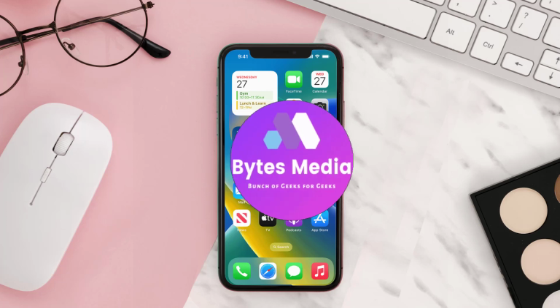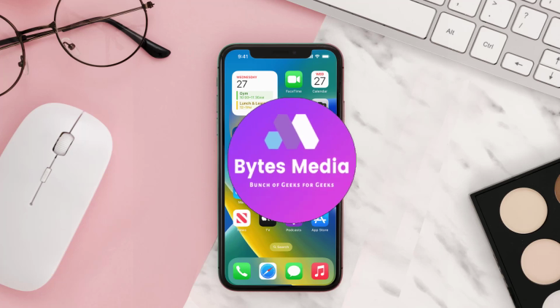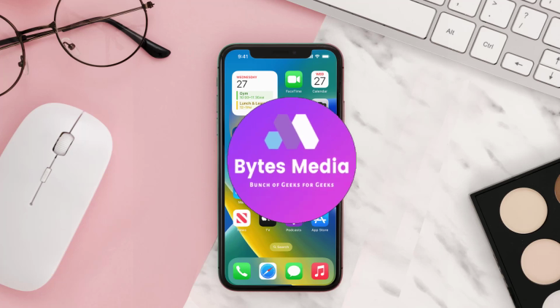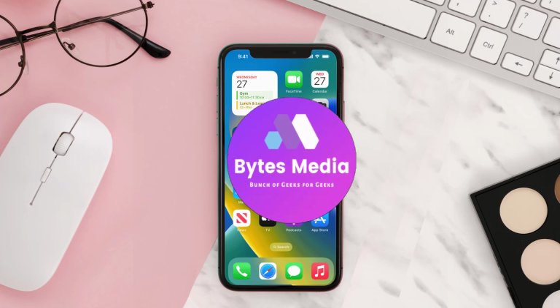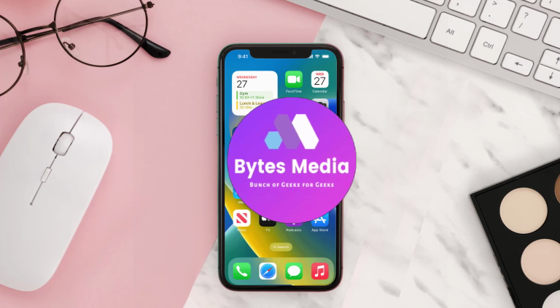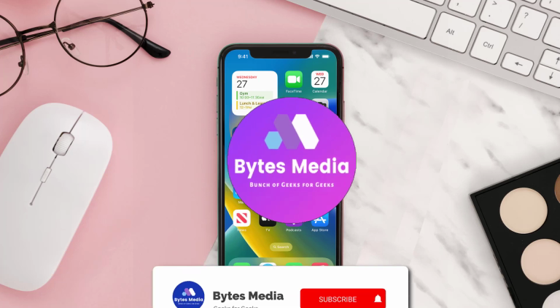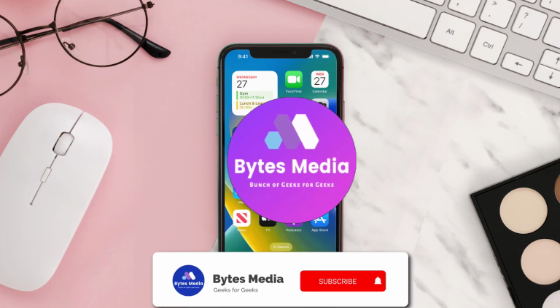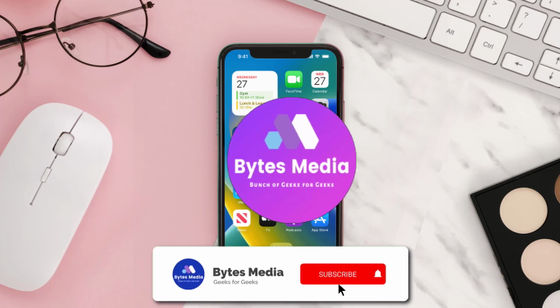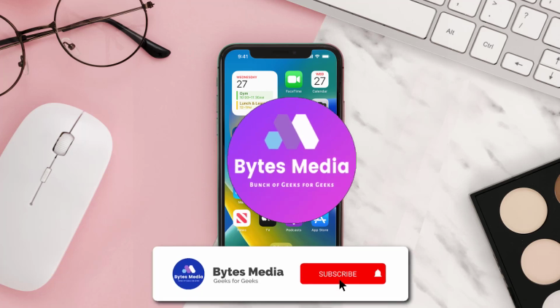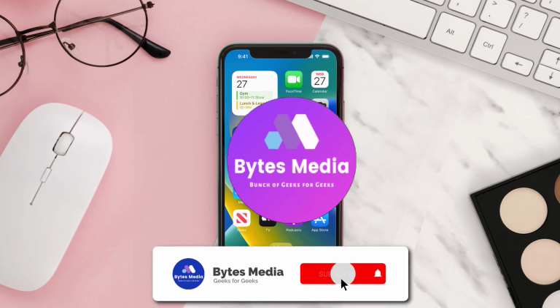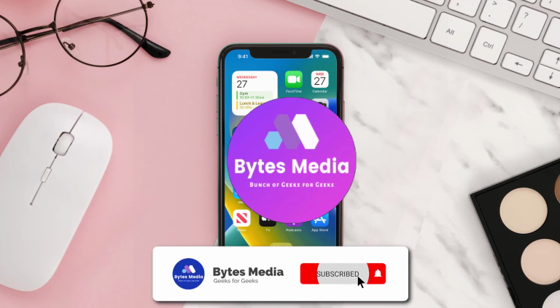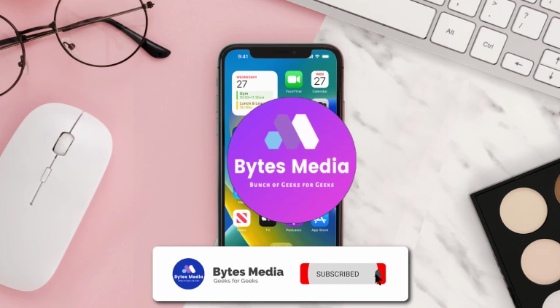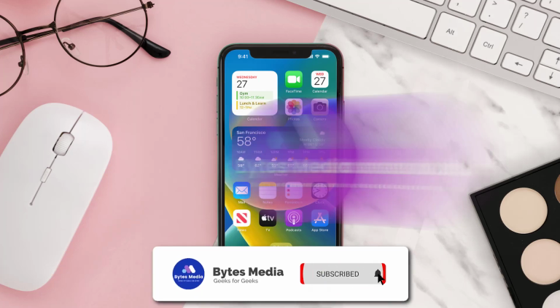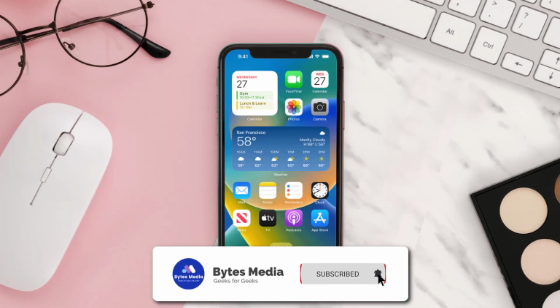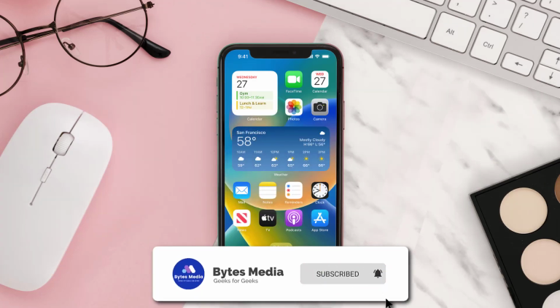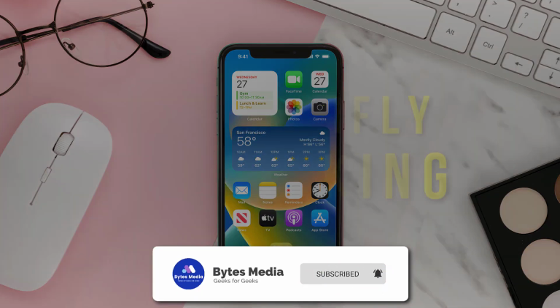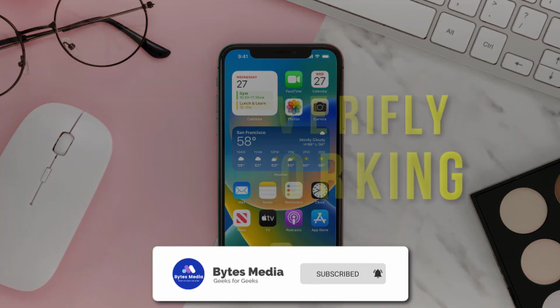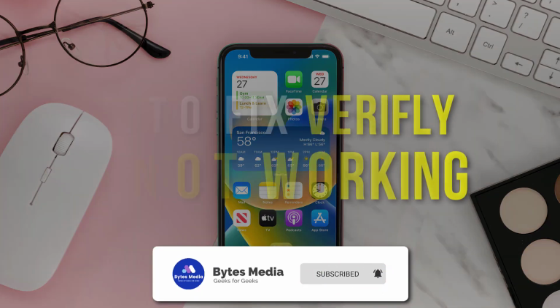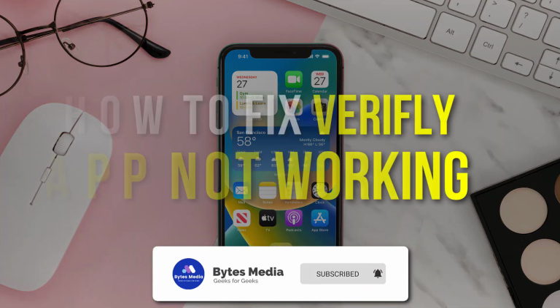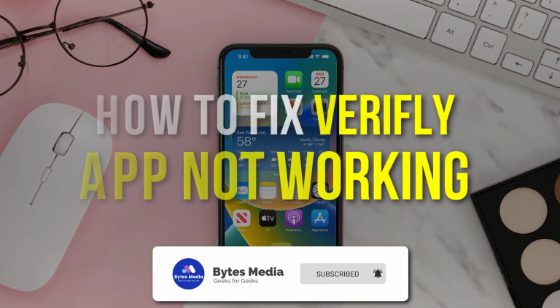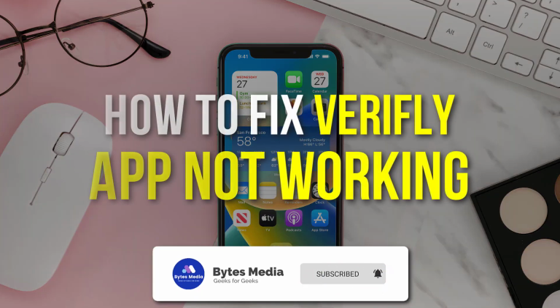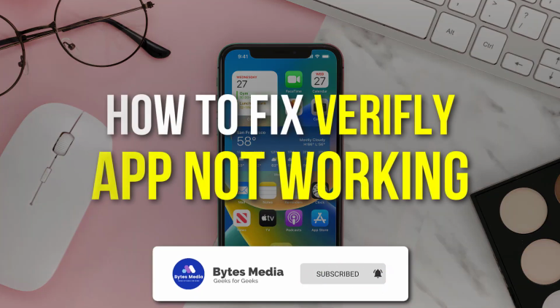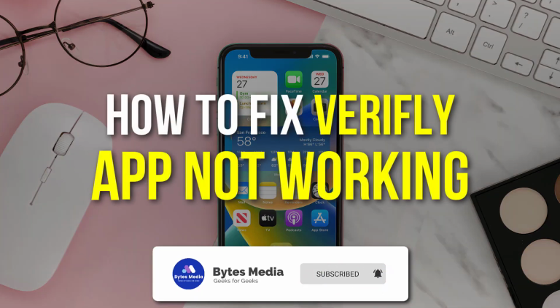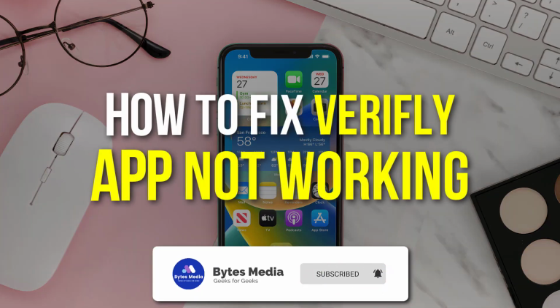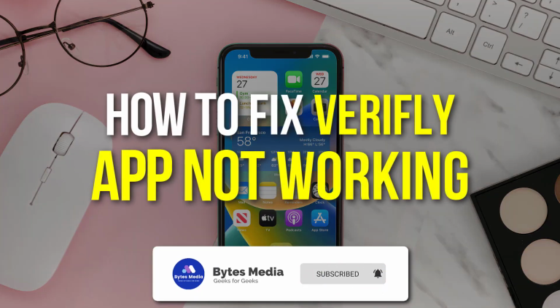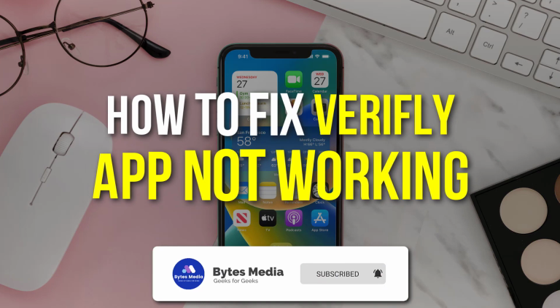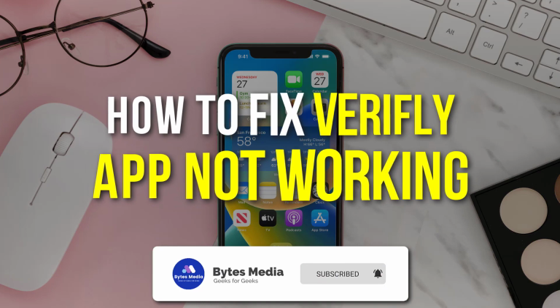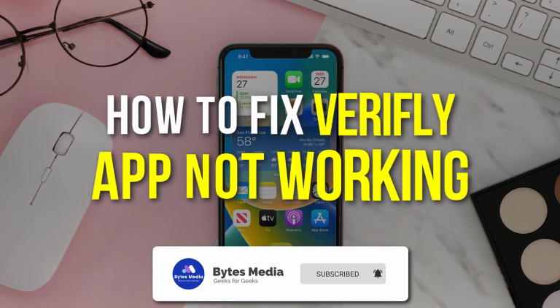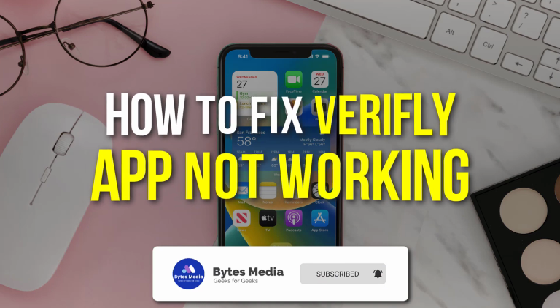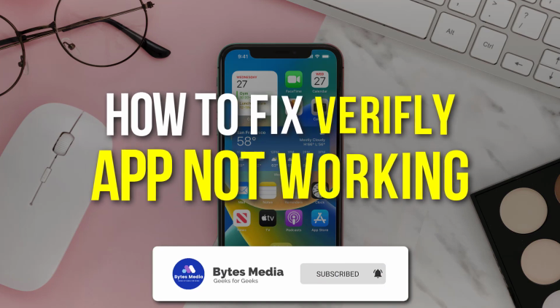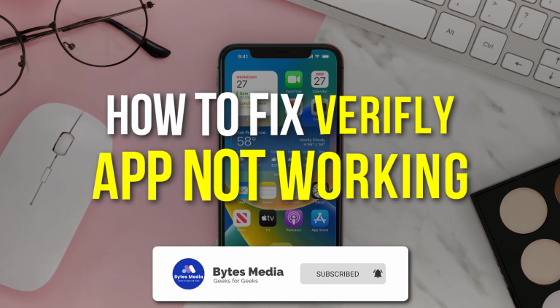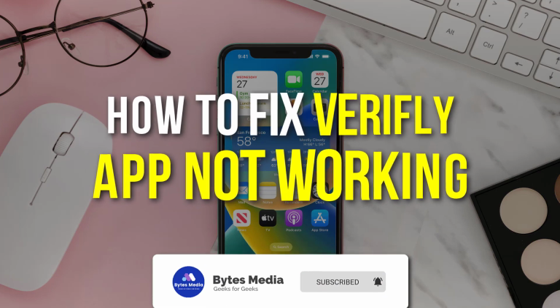Hey guys, I'm Anna and today I'm going to show you how to fix the VeriFLY mobile app not working.